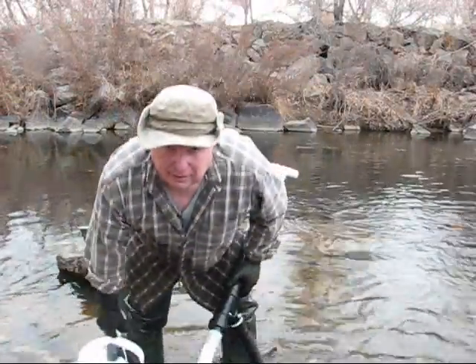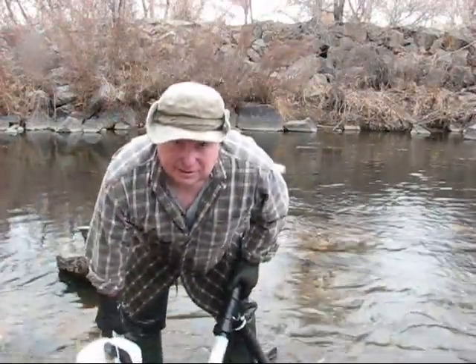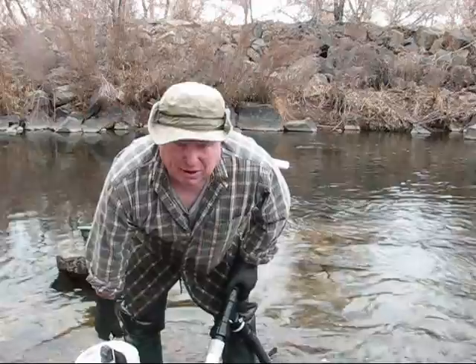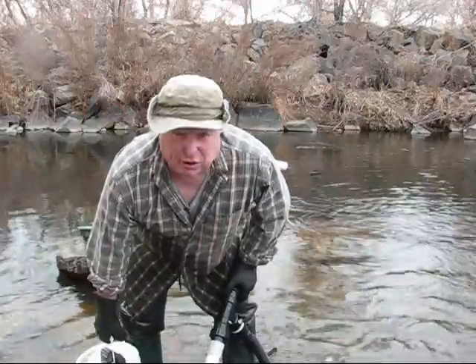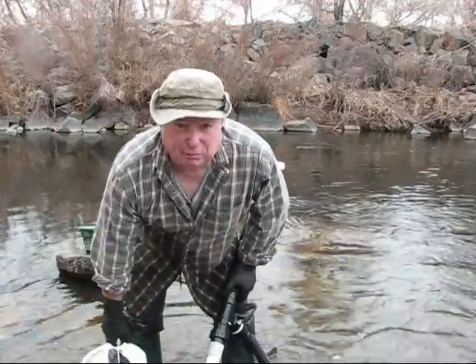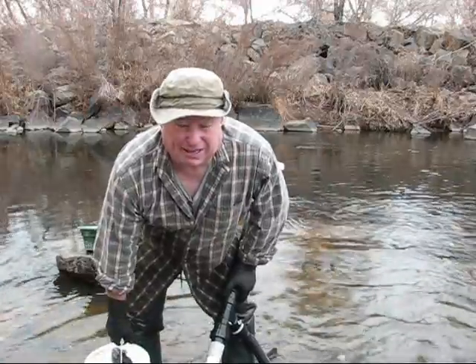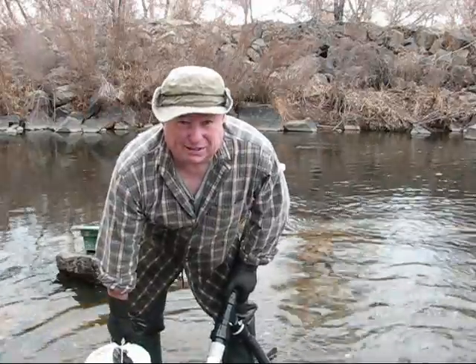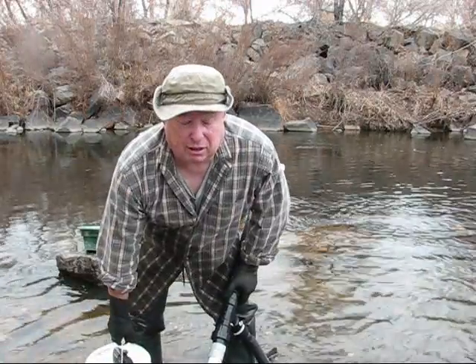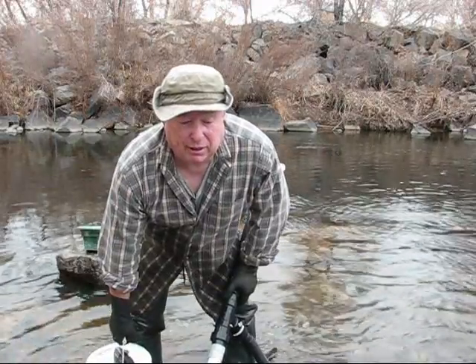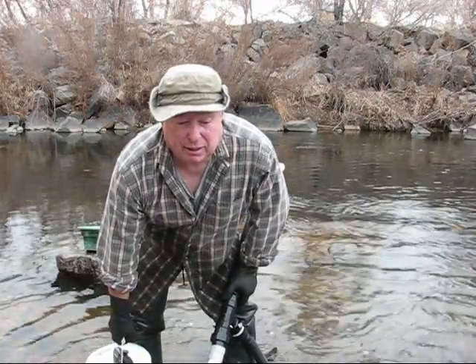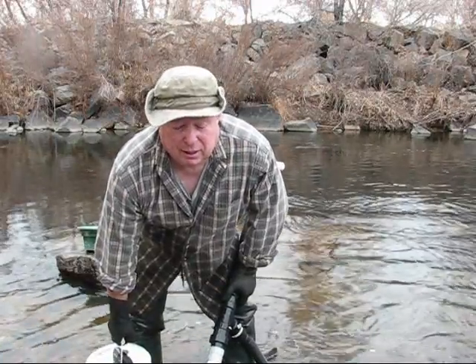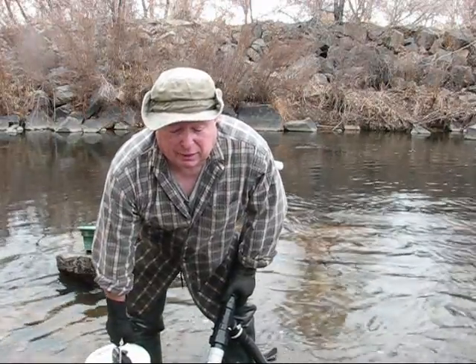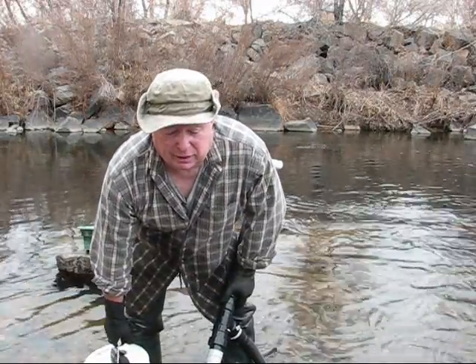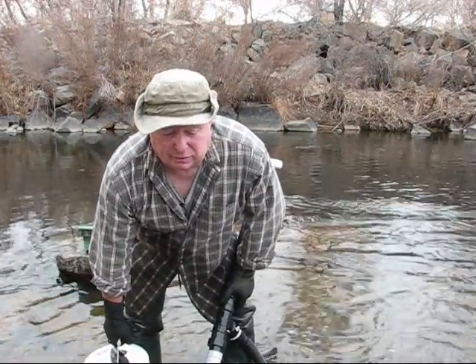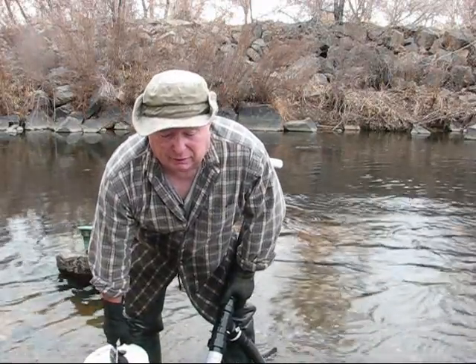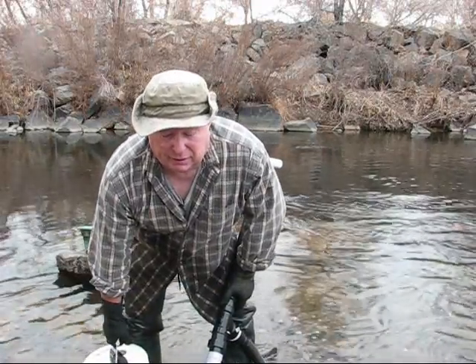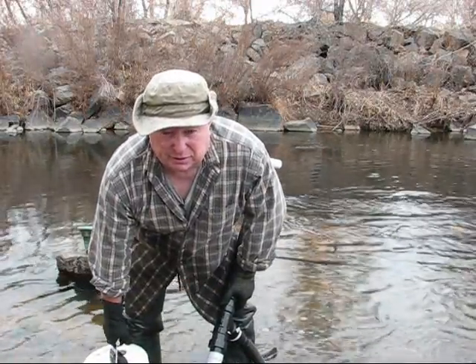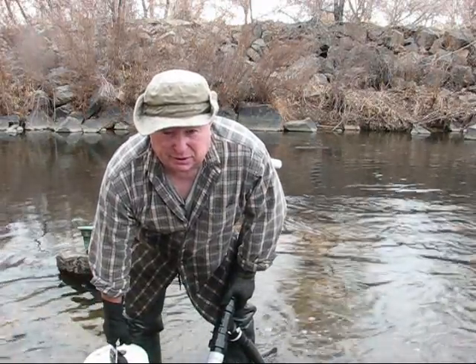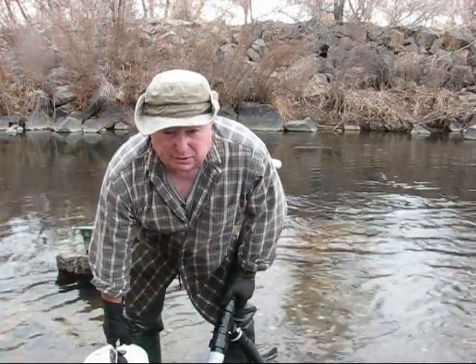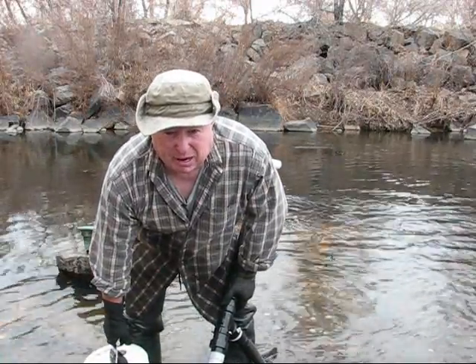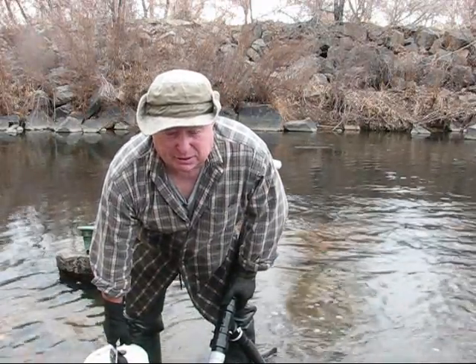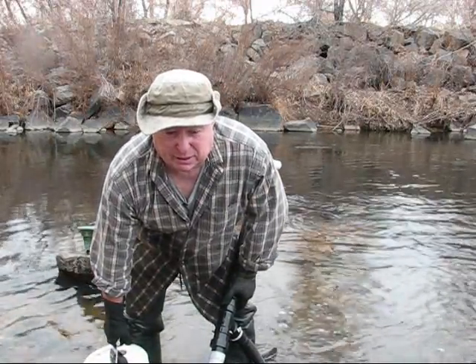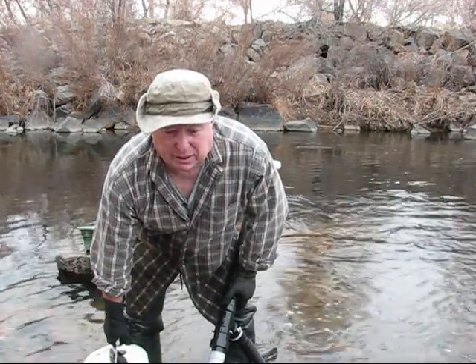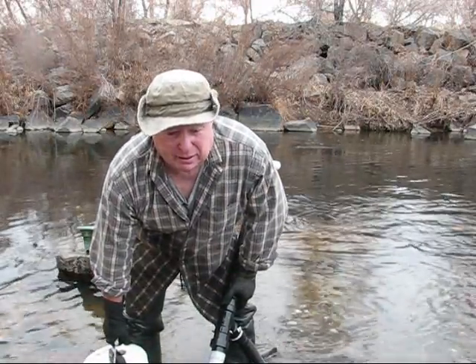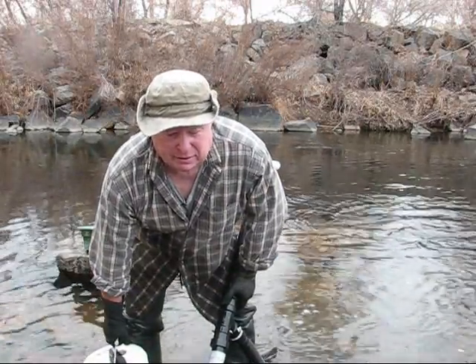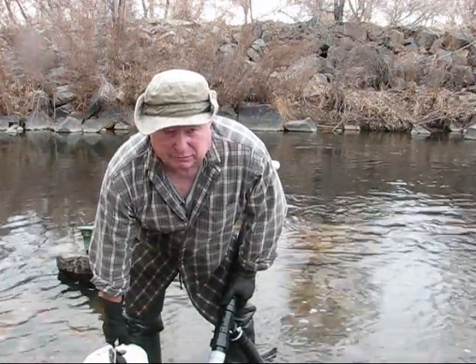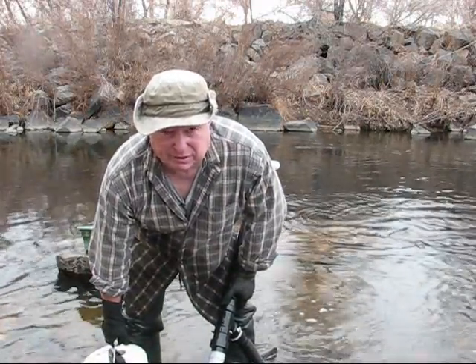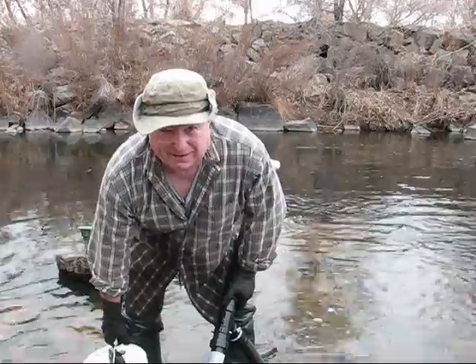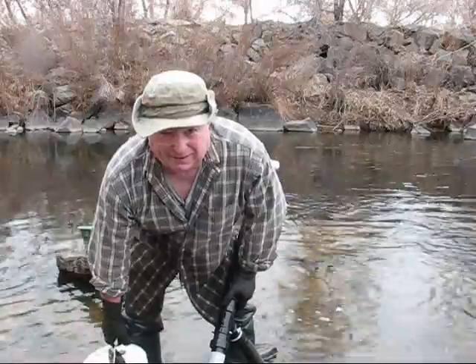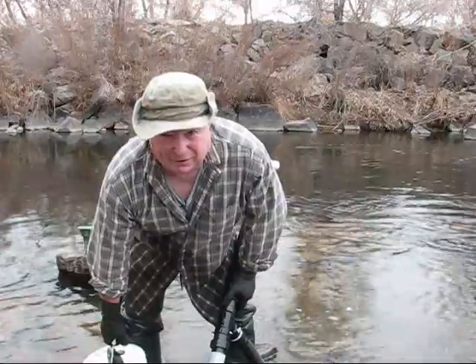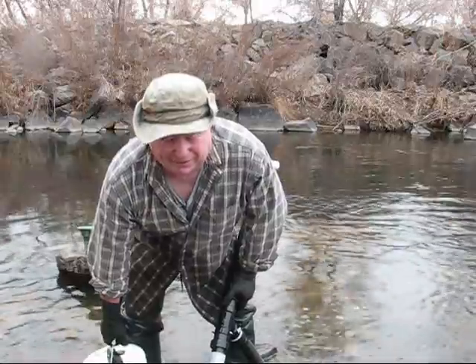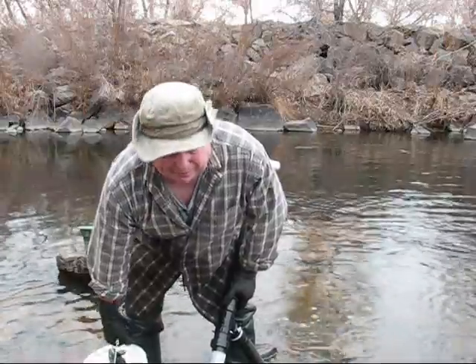This is my third bucket, so I think I'll try to run this through the sluice box just to see if there's anything at all in it.